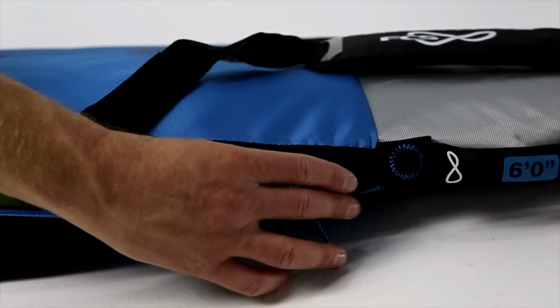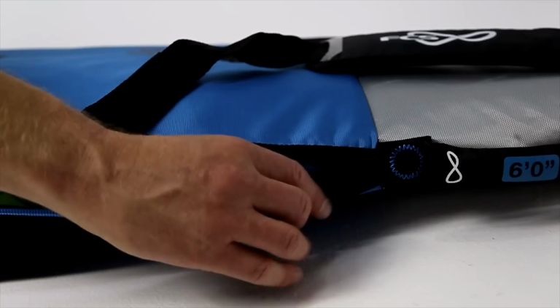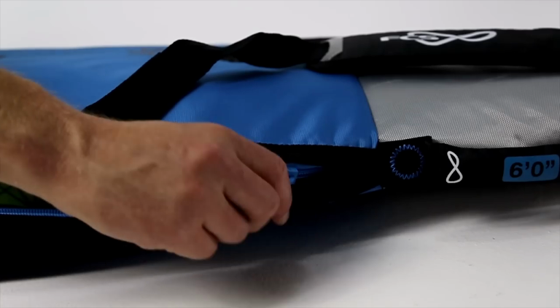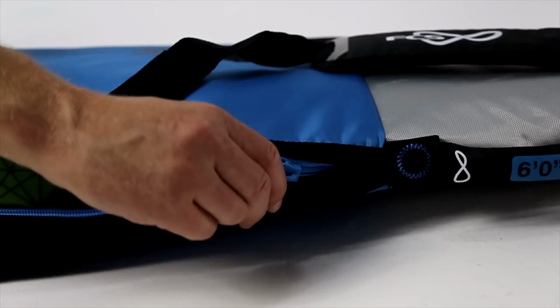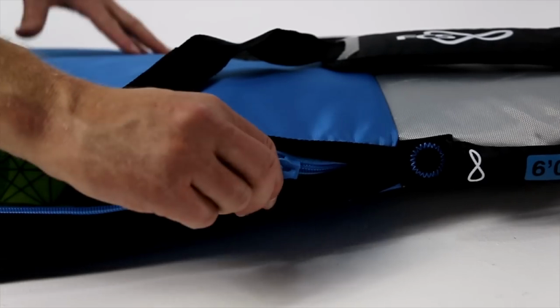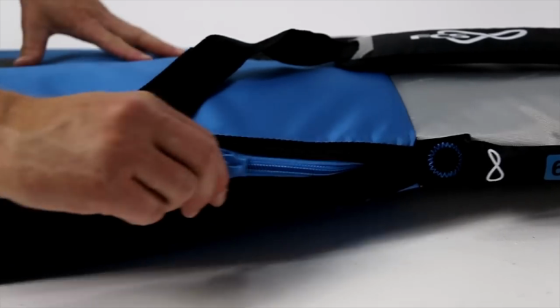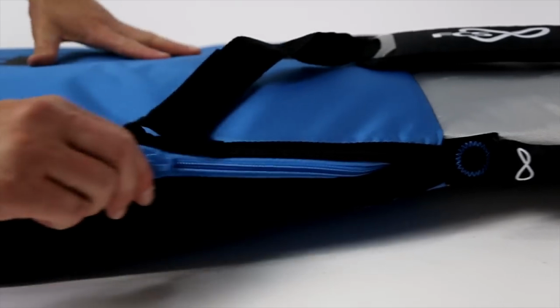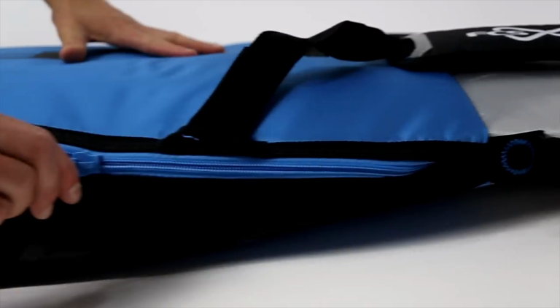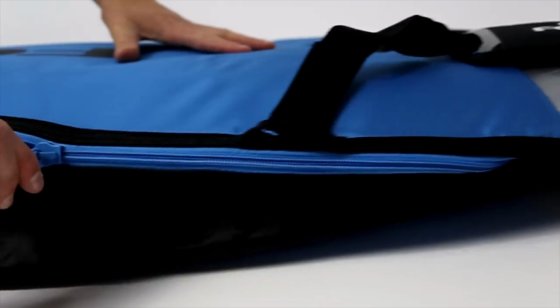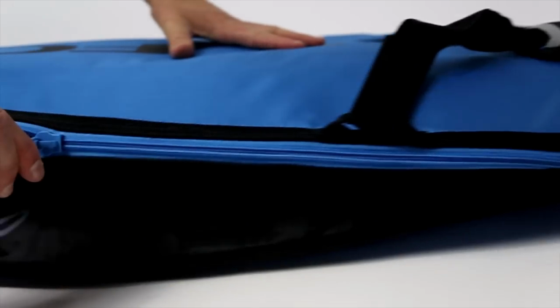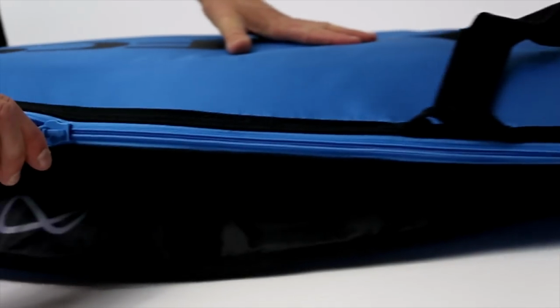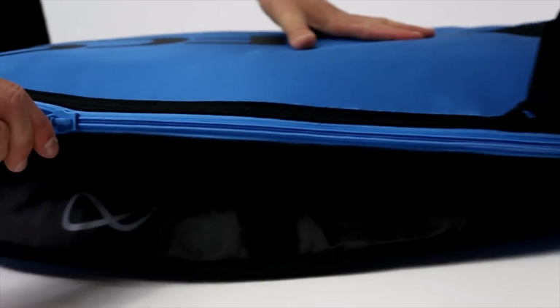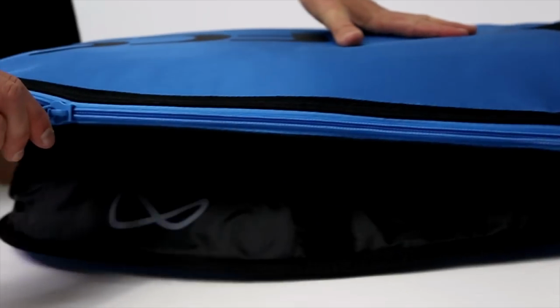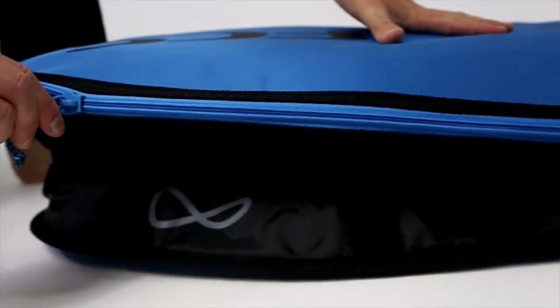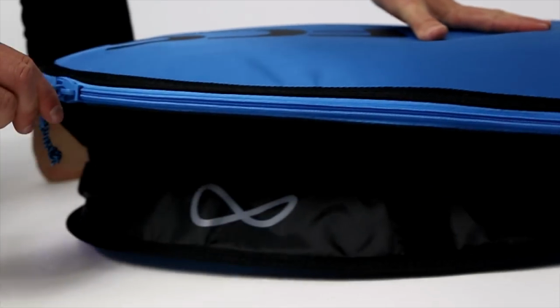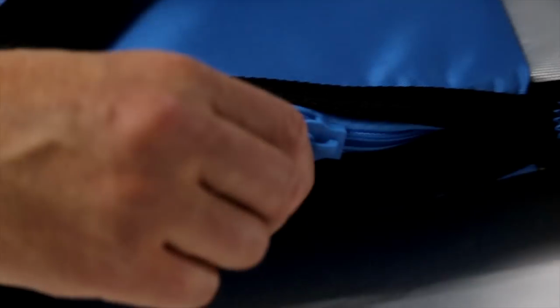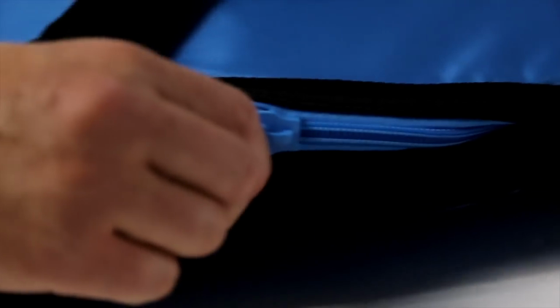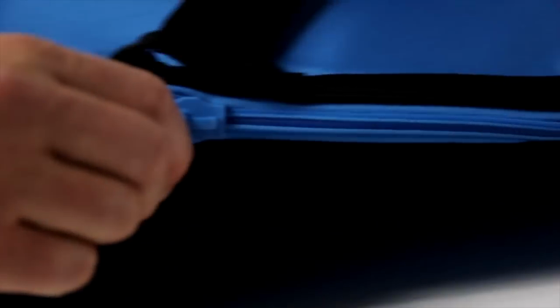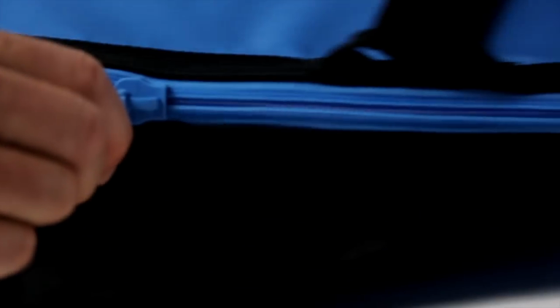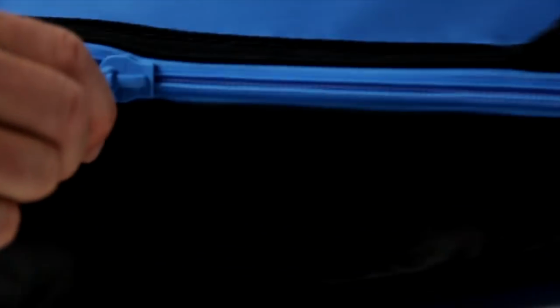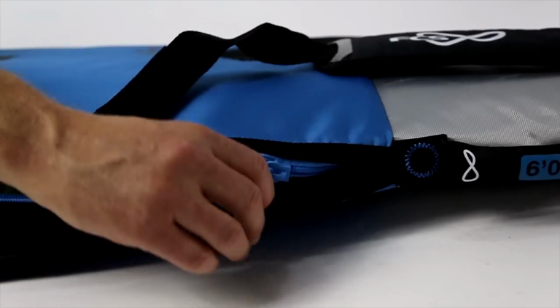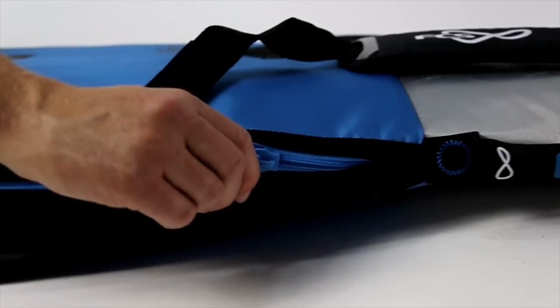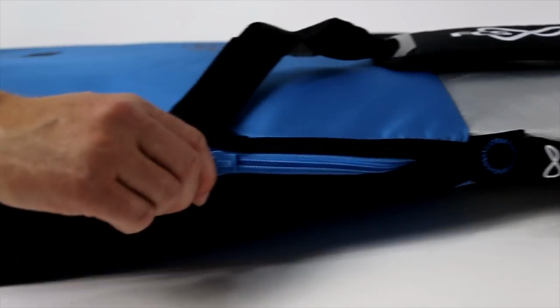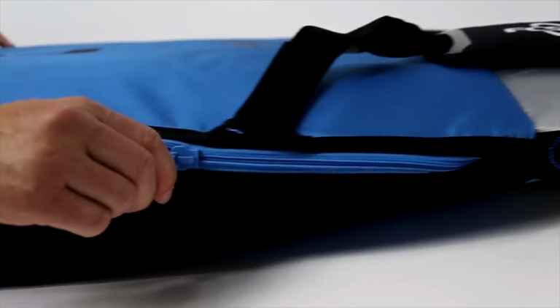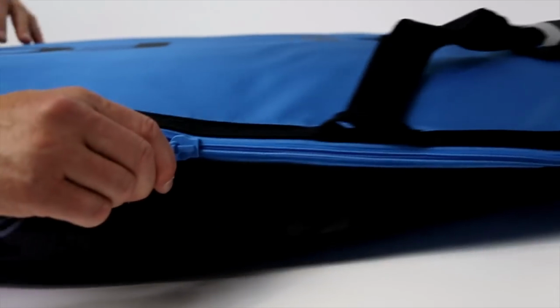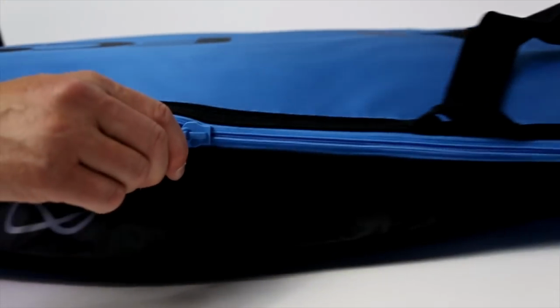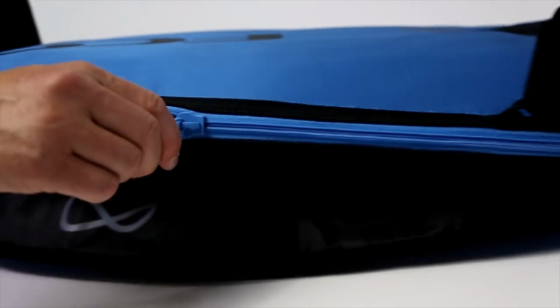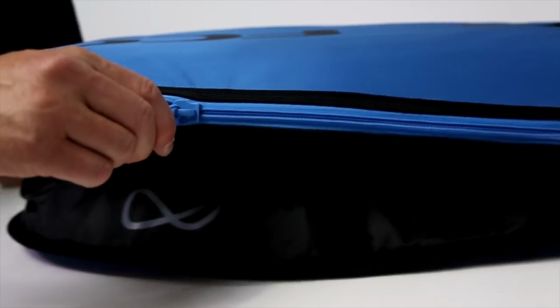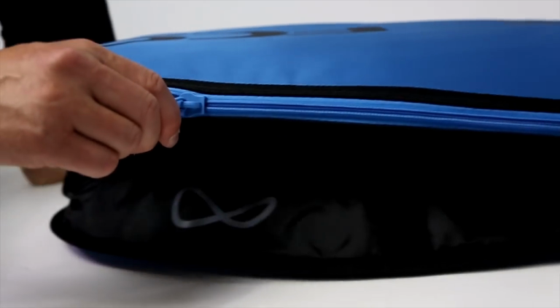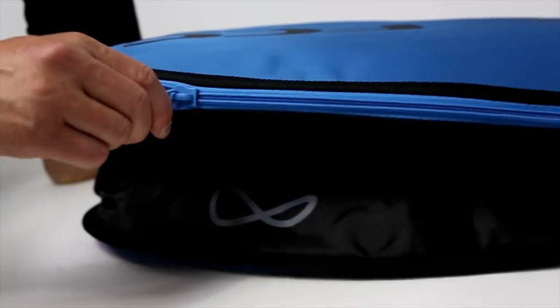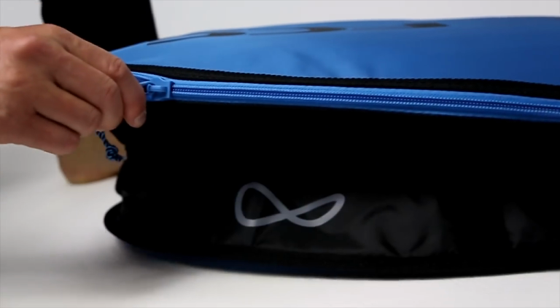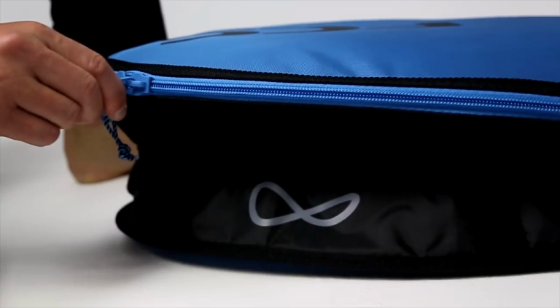Non-corrosive coiled zippers glide freely and are built for strength, durability and resistance to seizing.